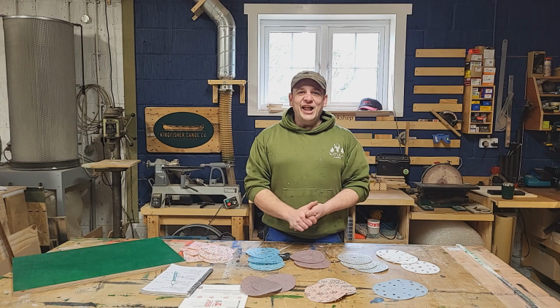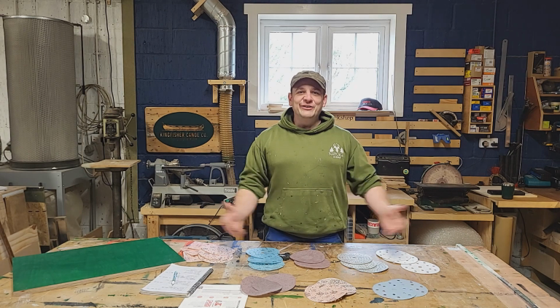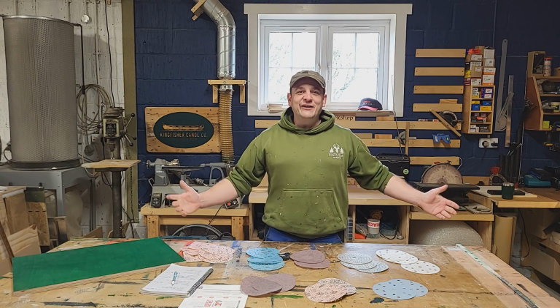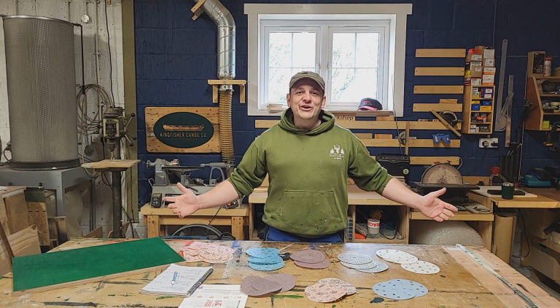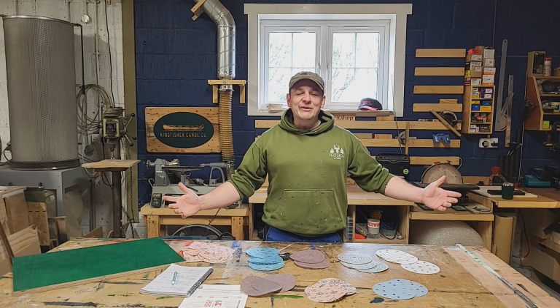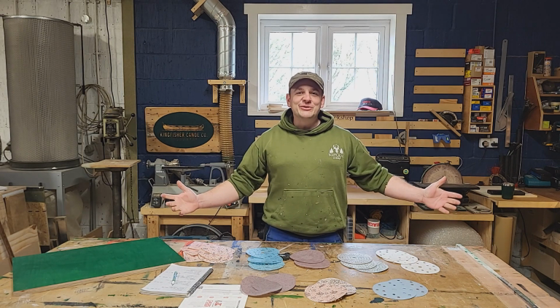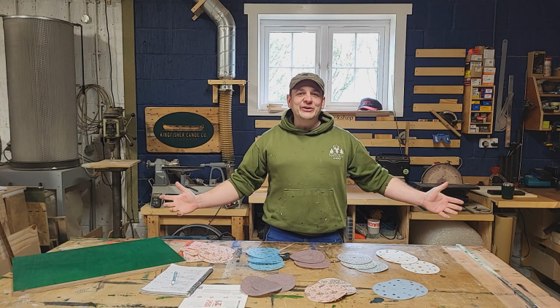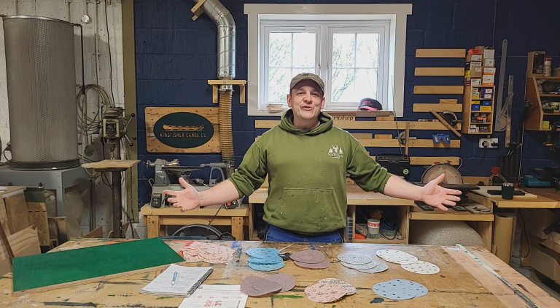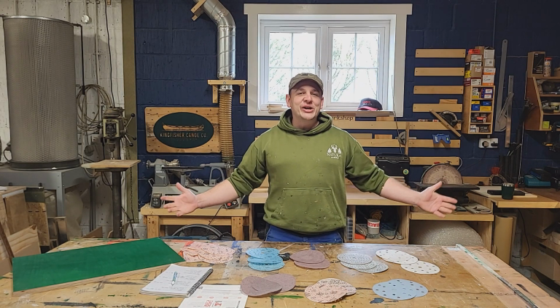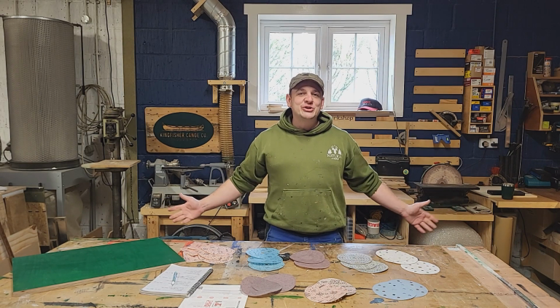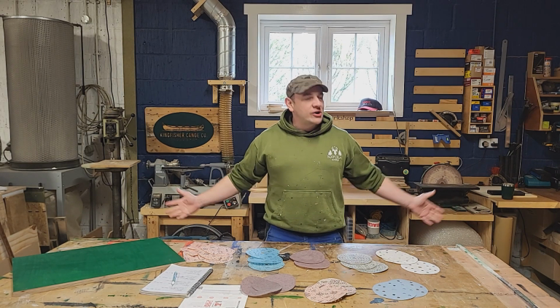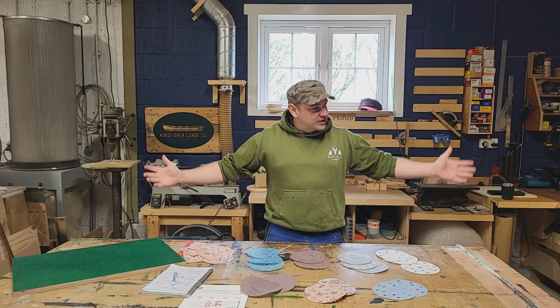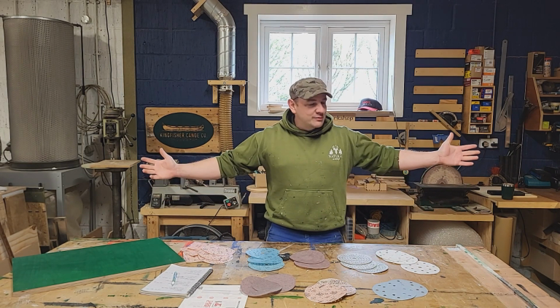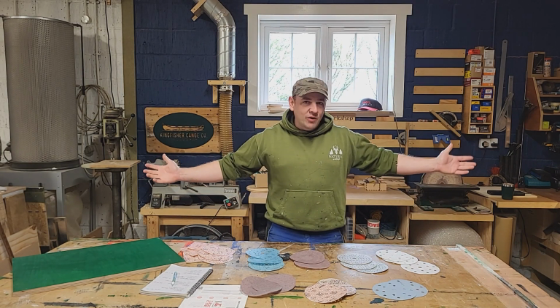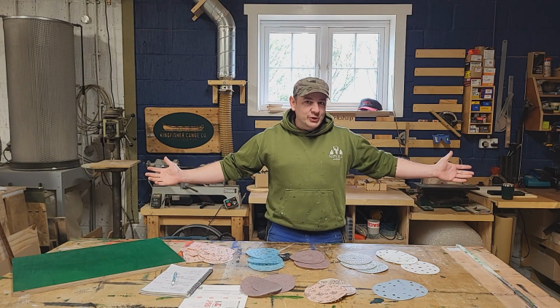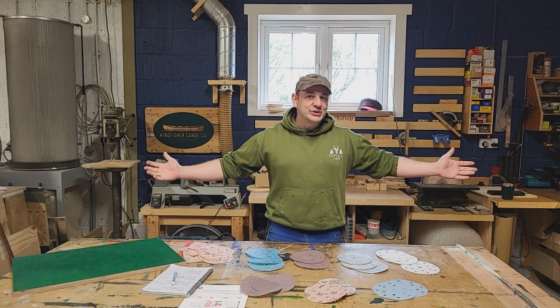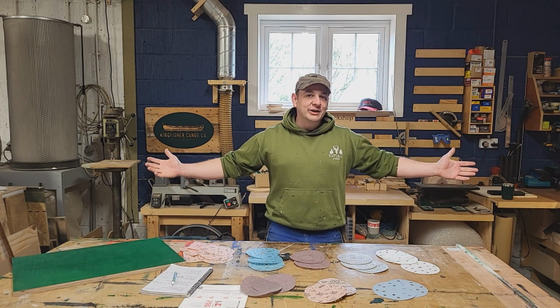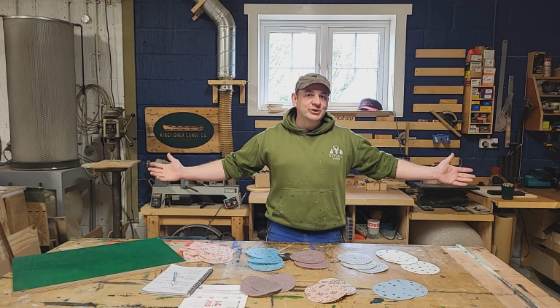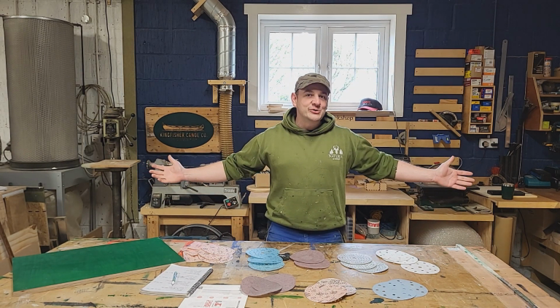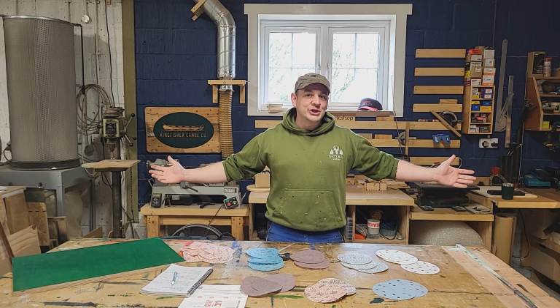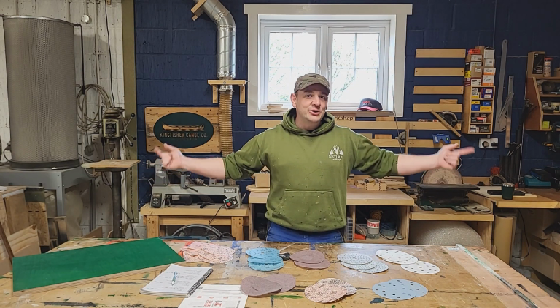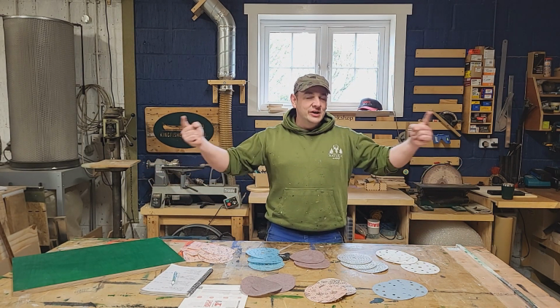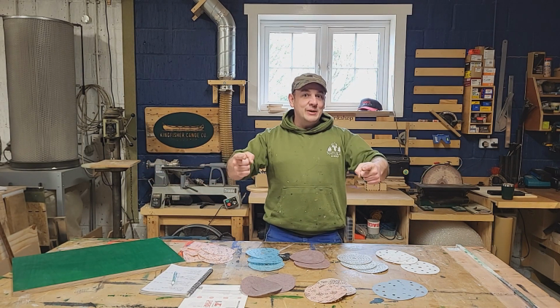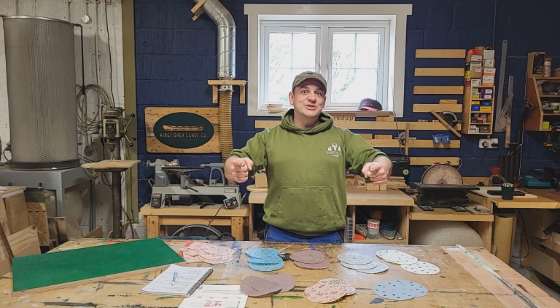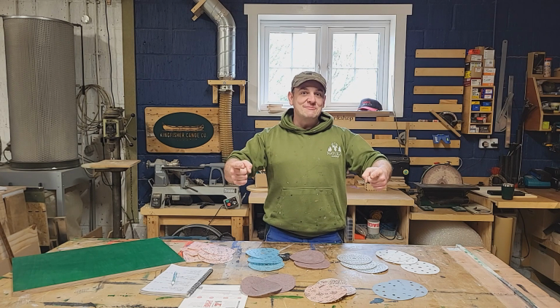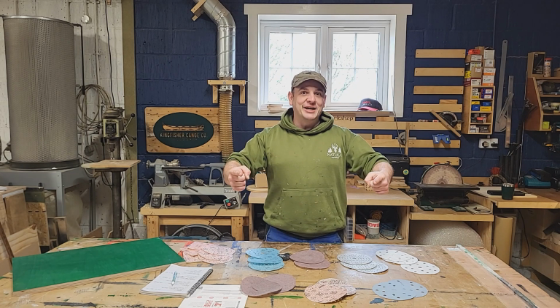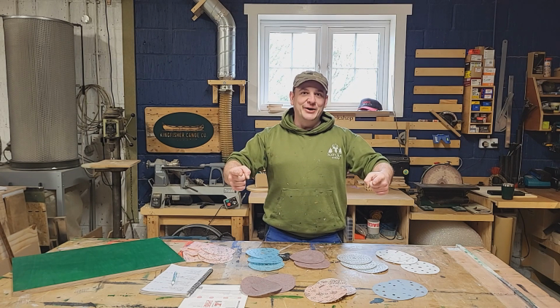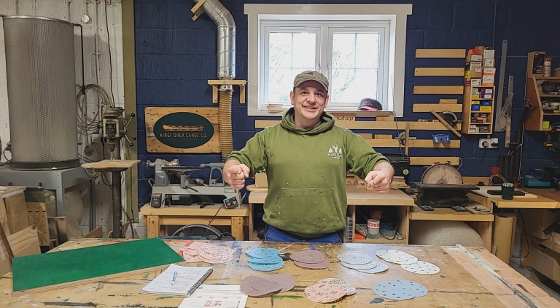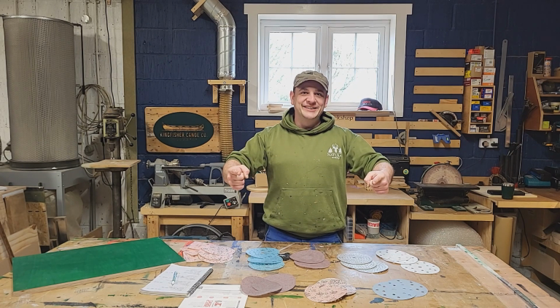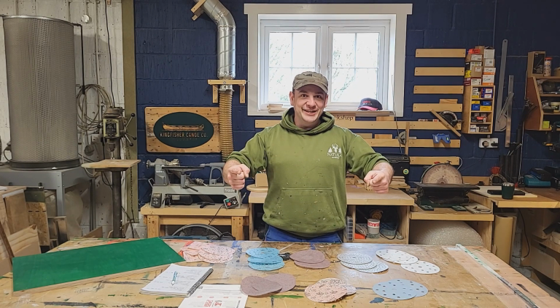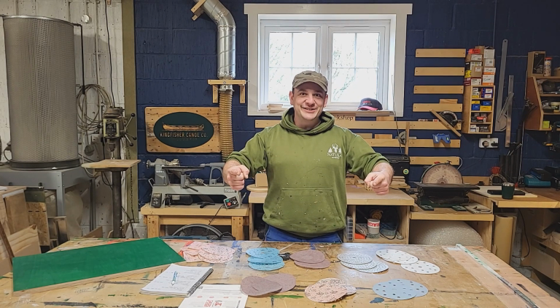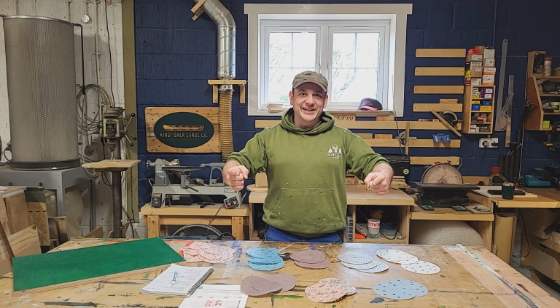Hello, good afternoon, welcome to the workshop. My name is Josh. This is my workshop and today we're going to talk to you about sandpaper. Are you excited?